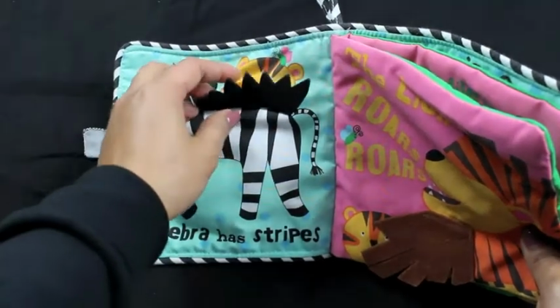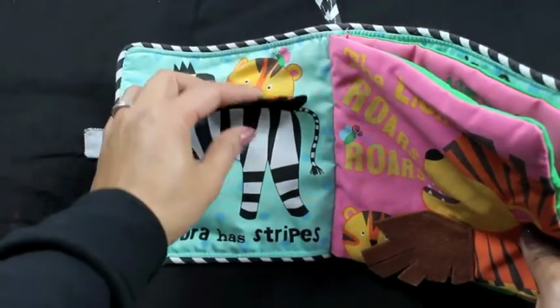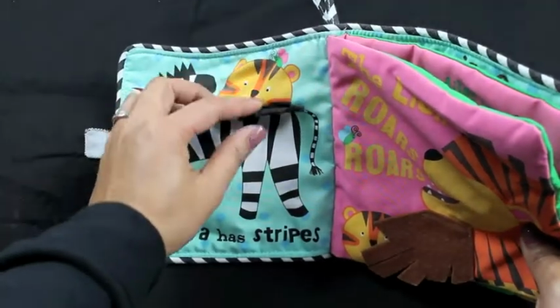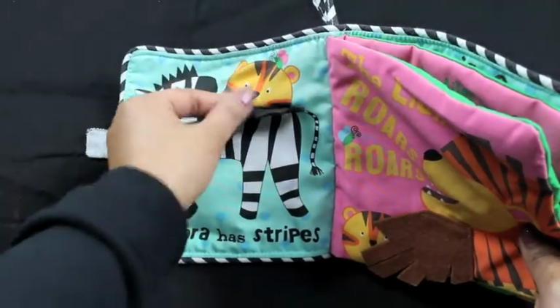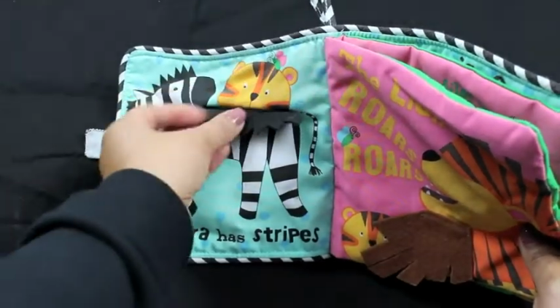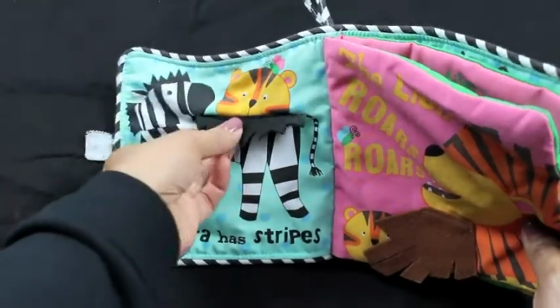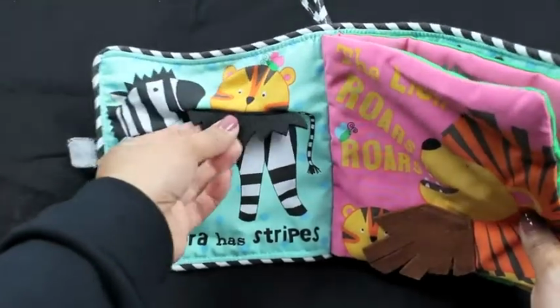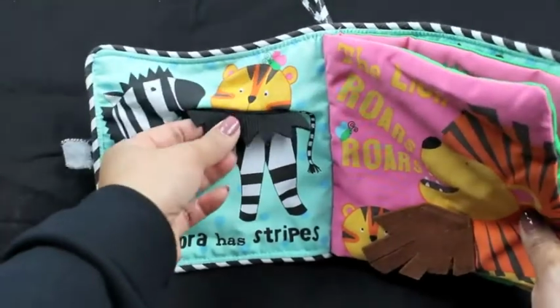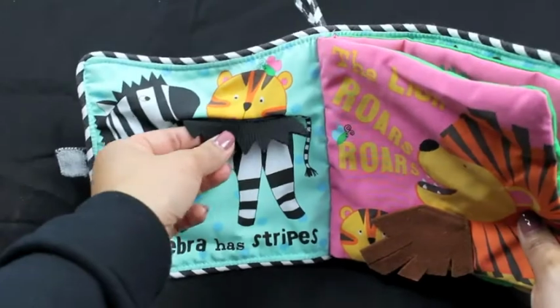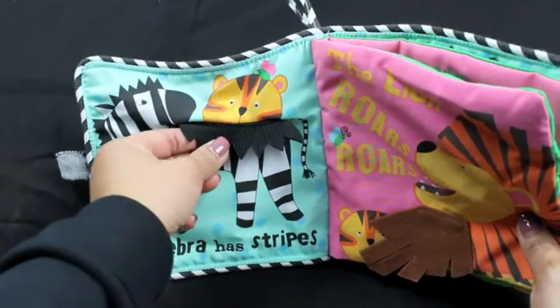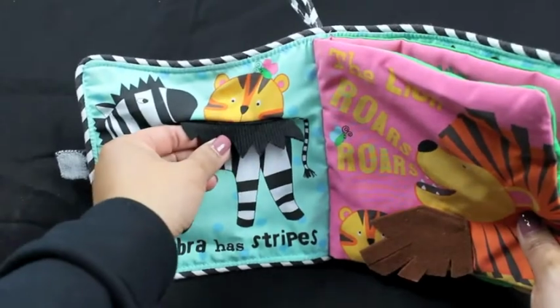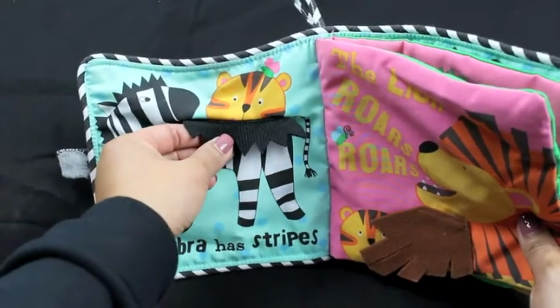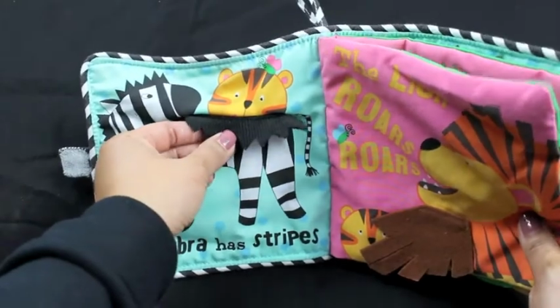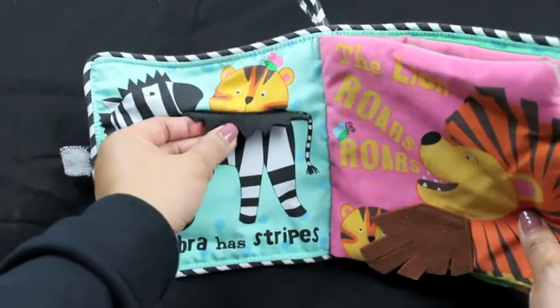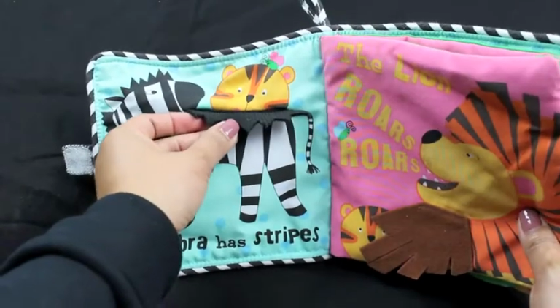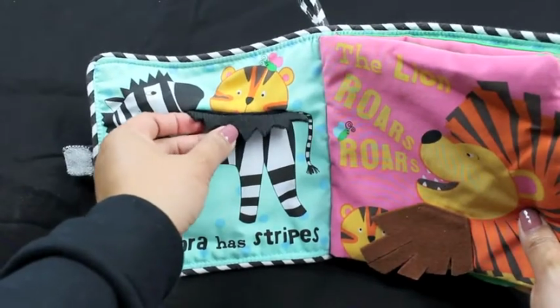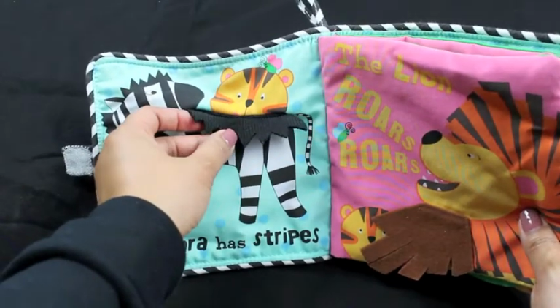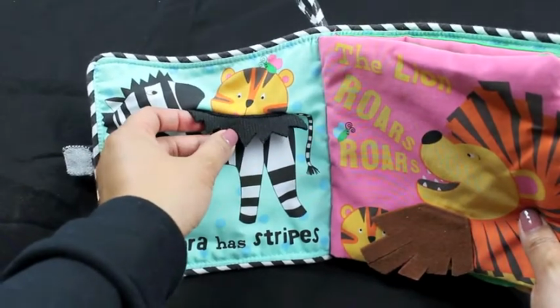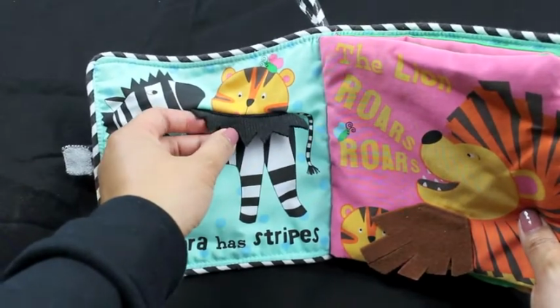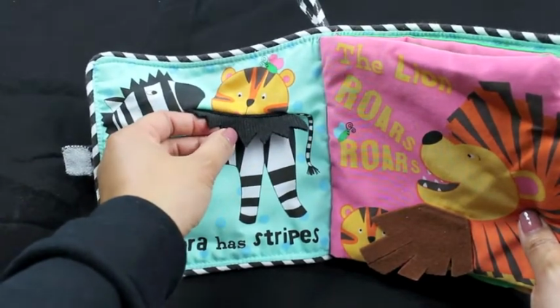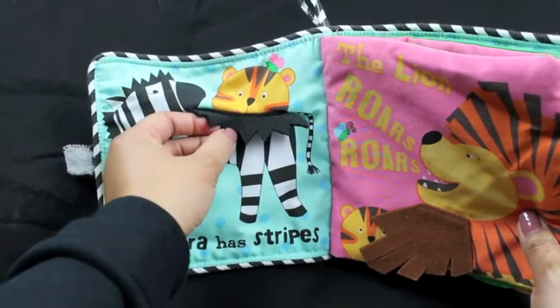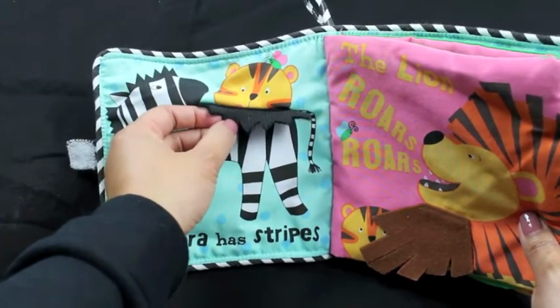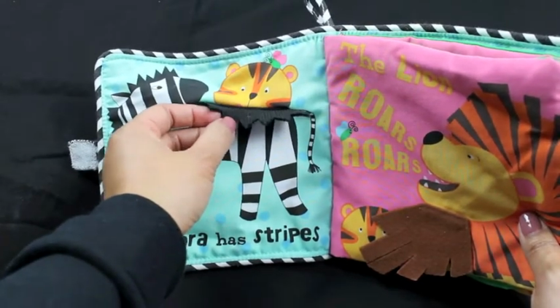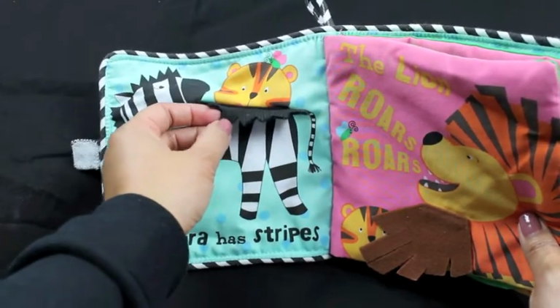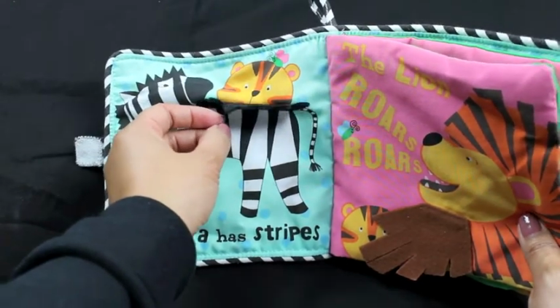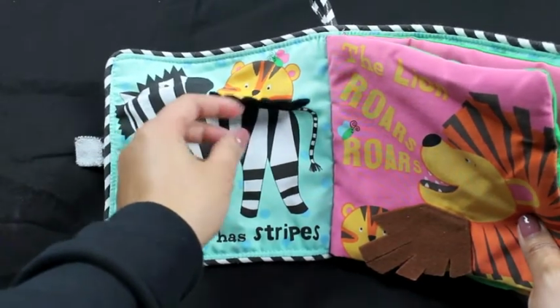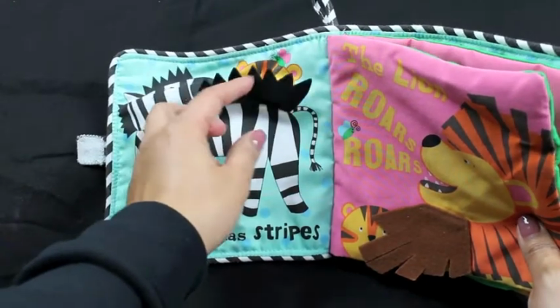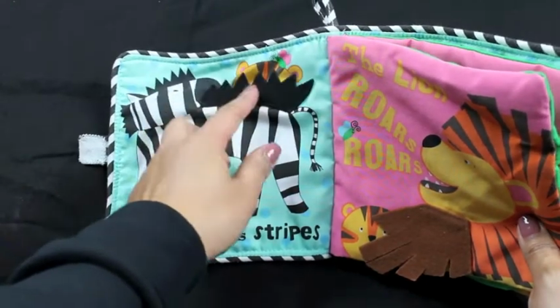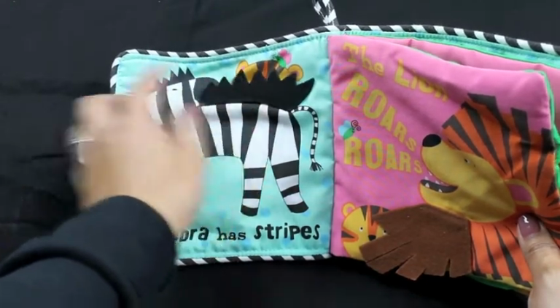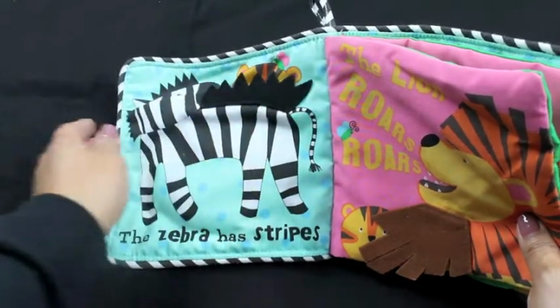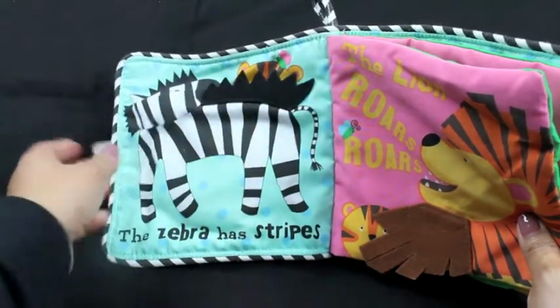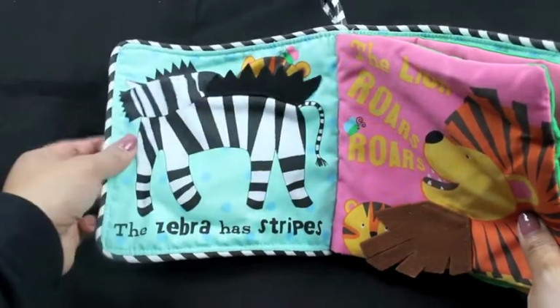Where's Baby Tiger? There he is. He's saying hi to the zebra.